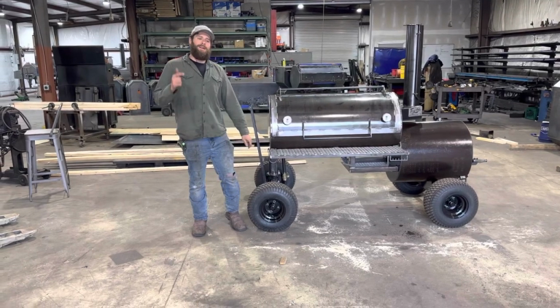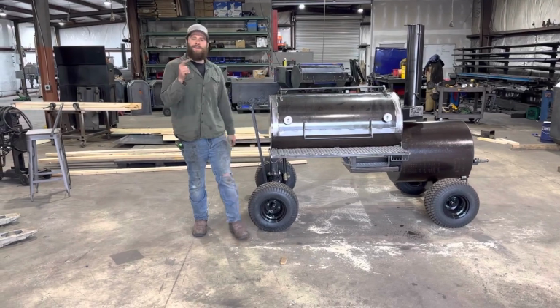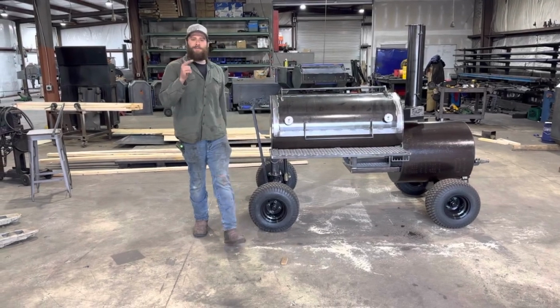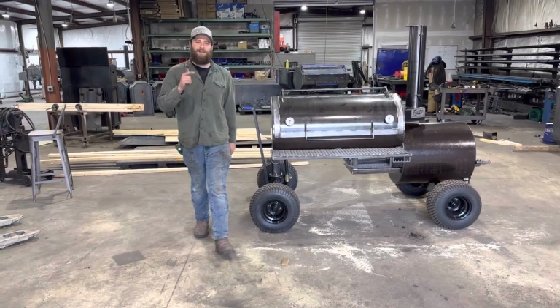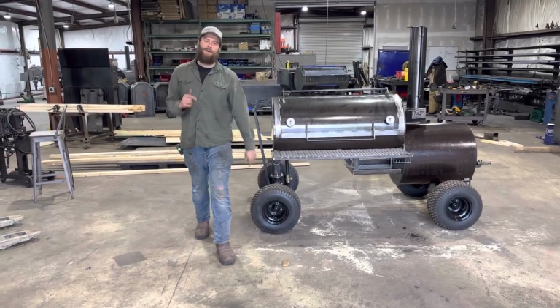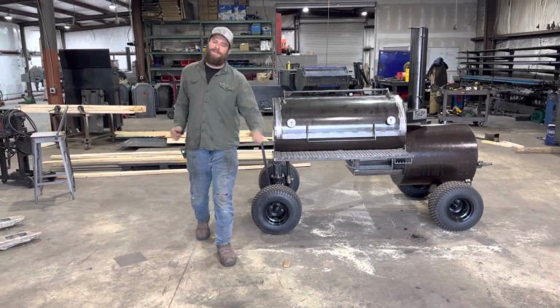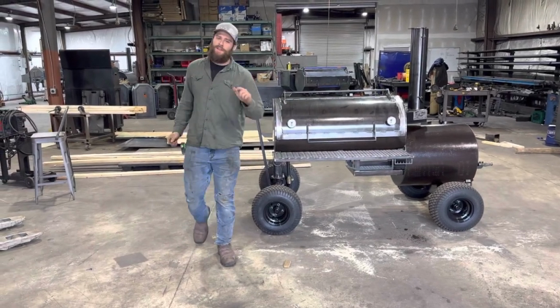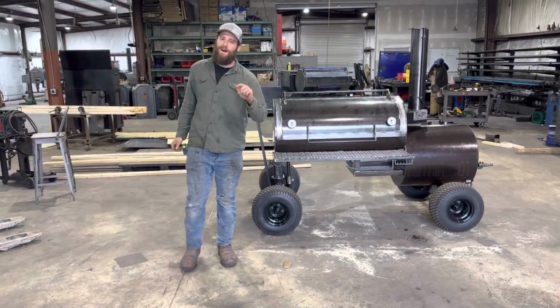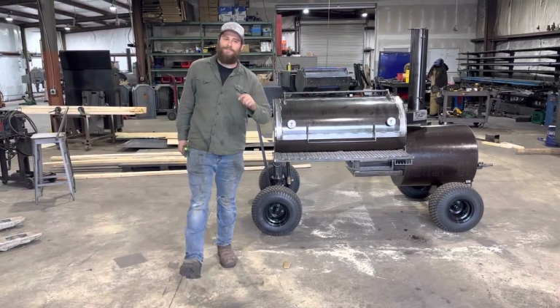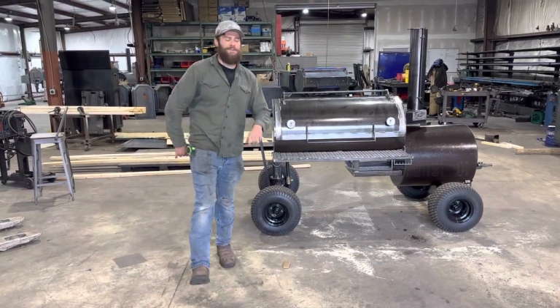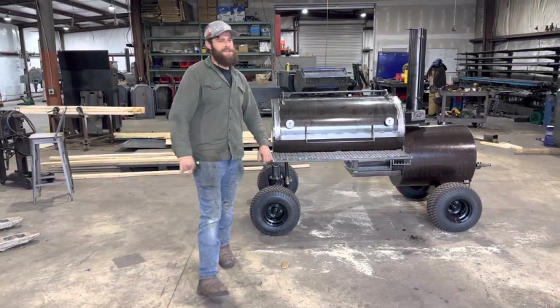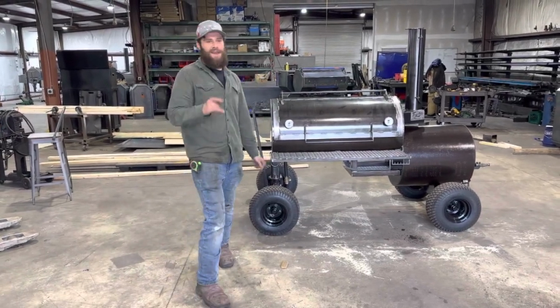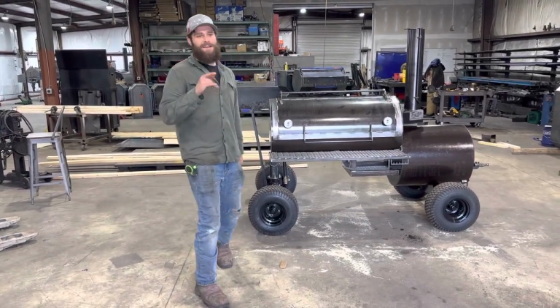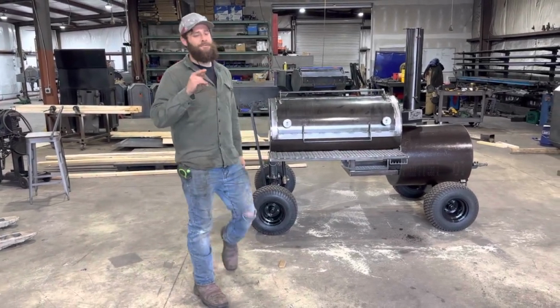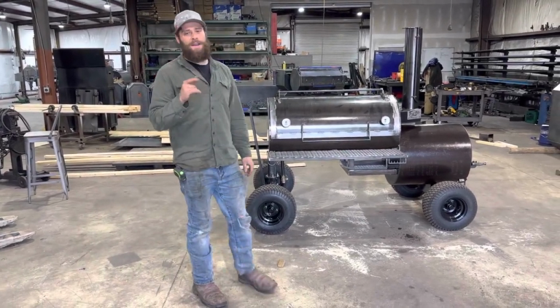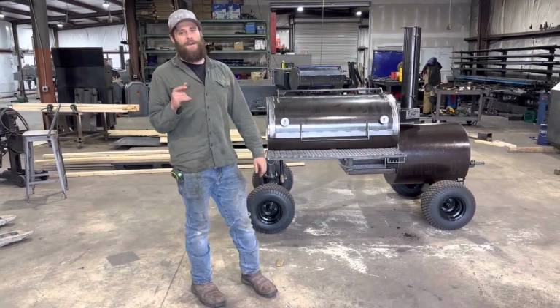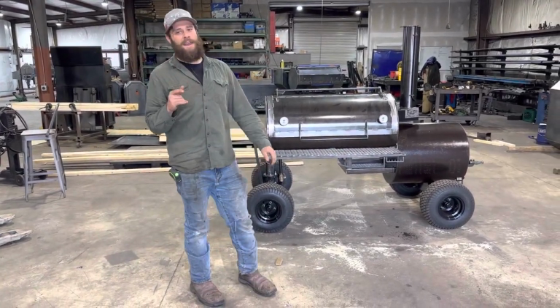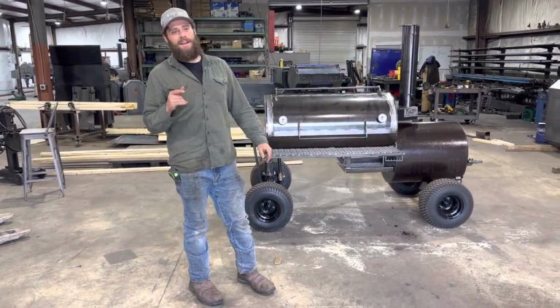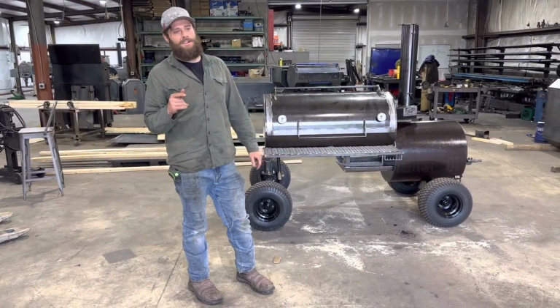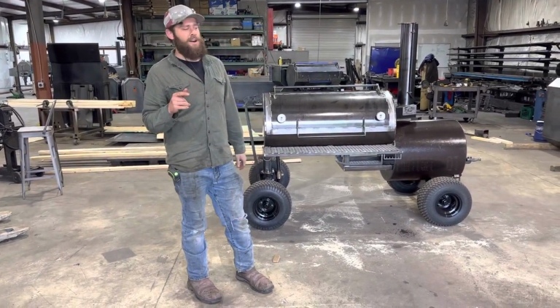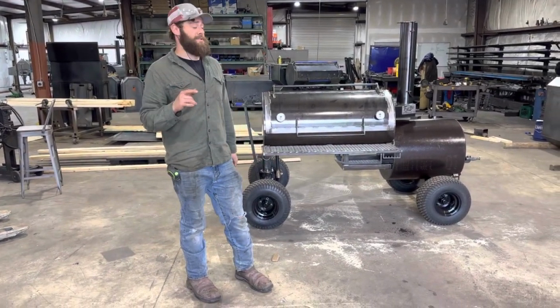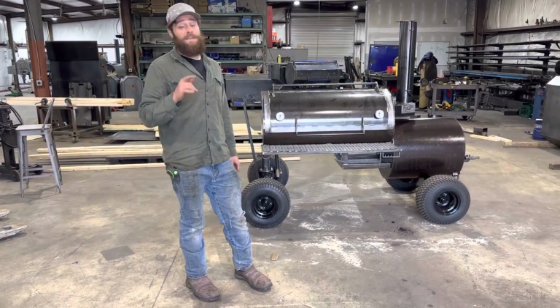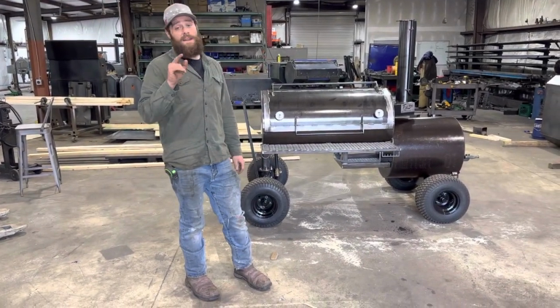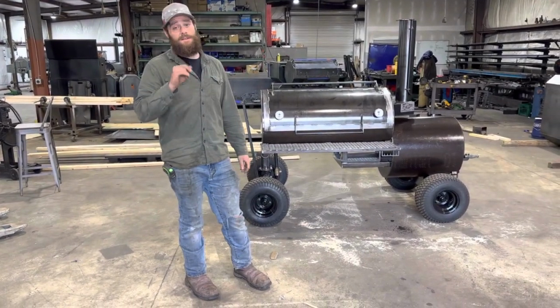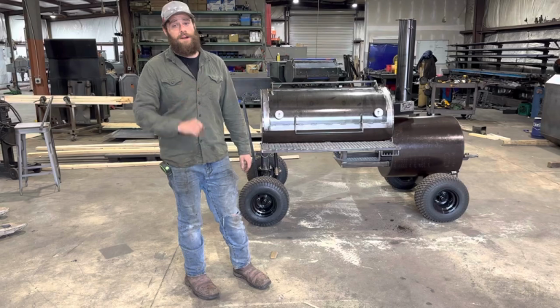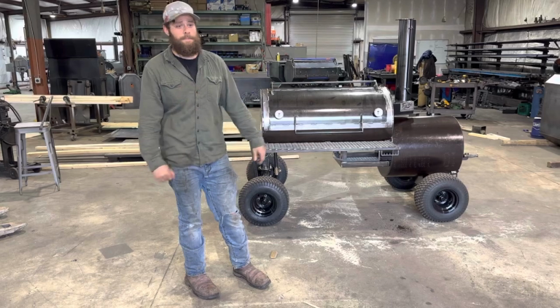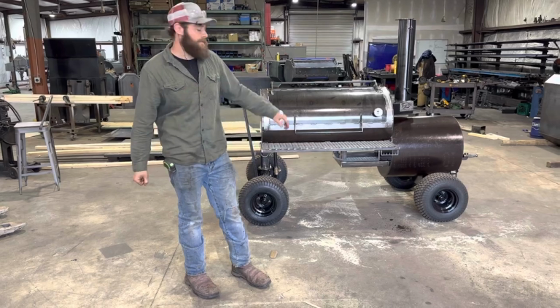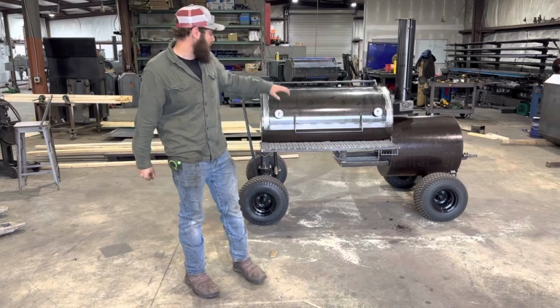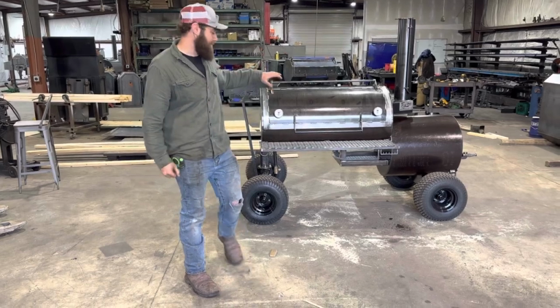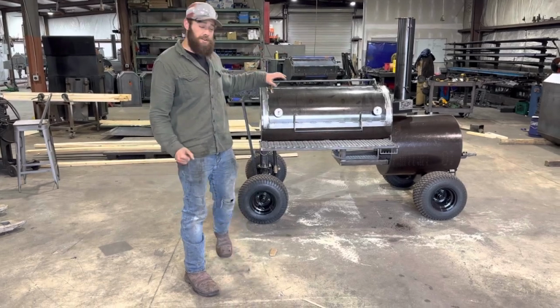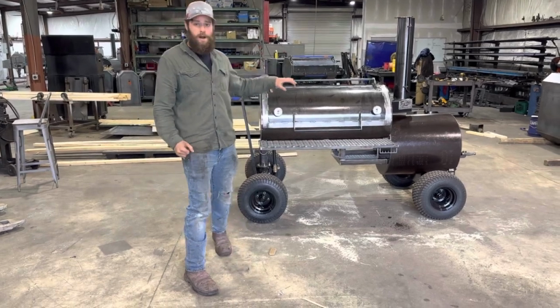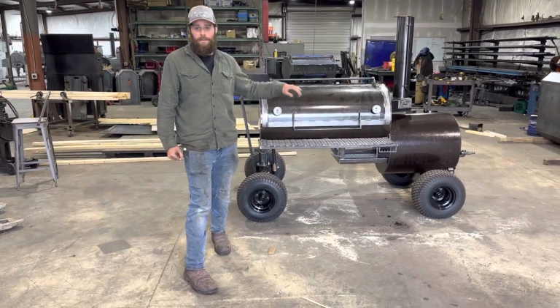Hayes here at TMG Pitts, Knoxville, Tennessee. It's a rainy Friday out here in Knoxville, but that ain't gonna stop us from having some good barbecue.